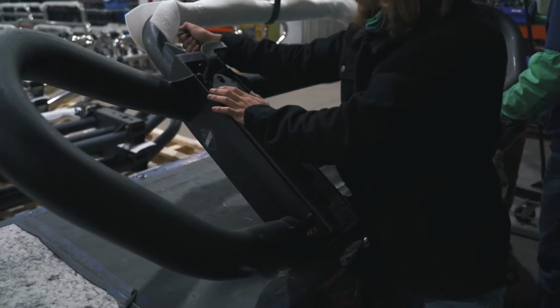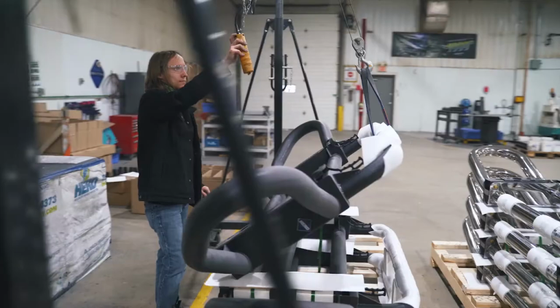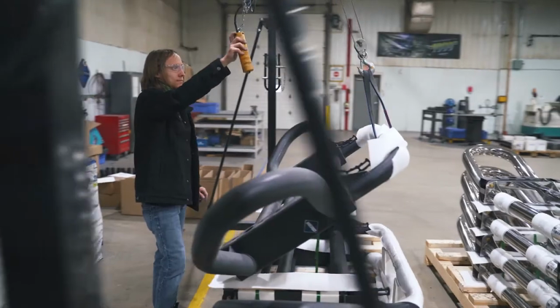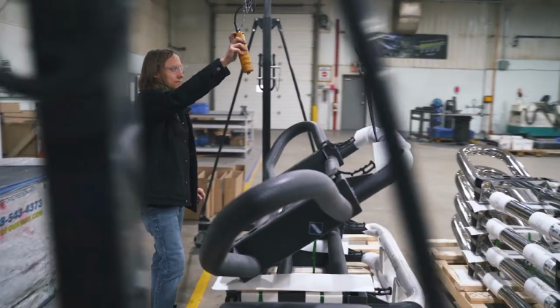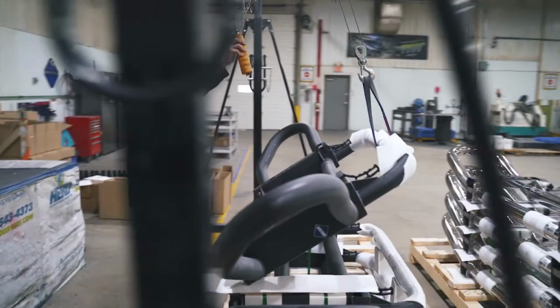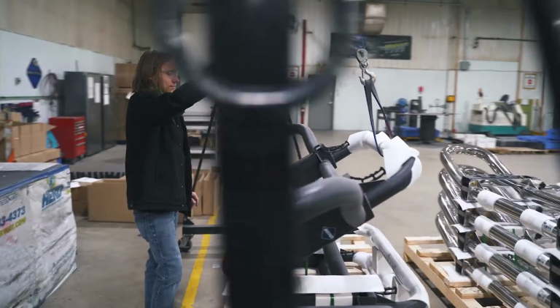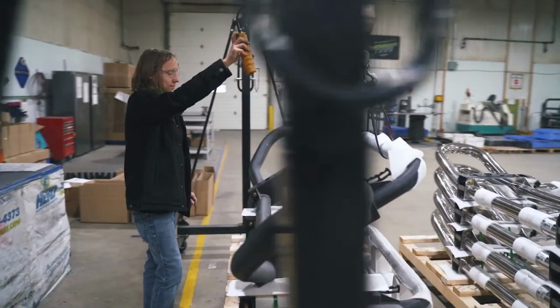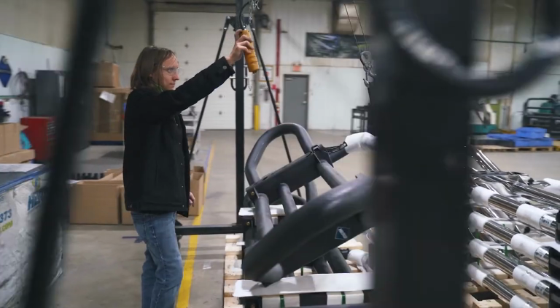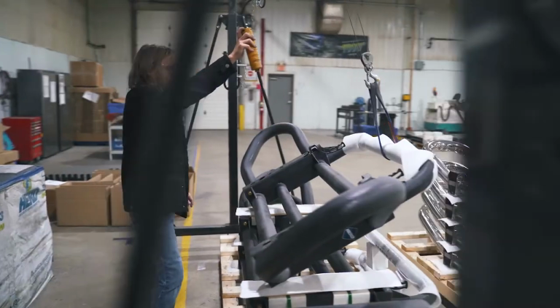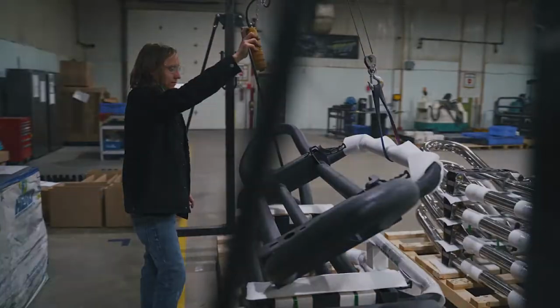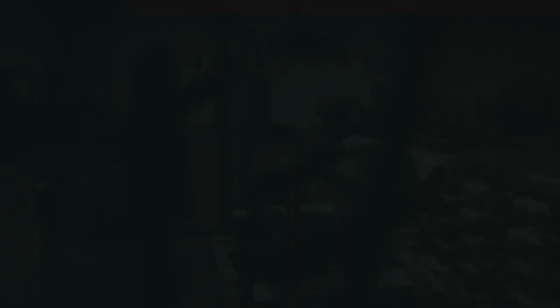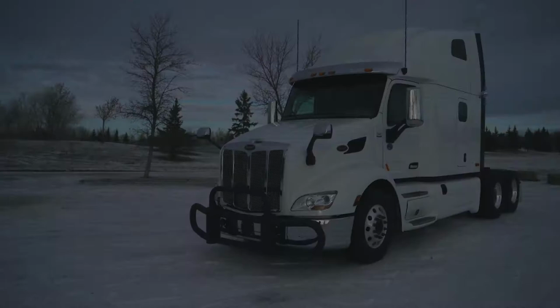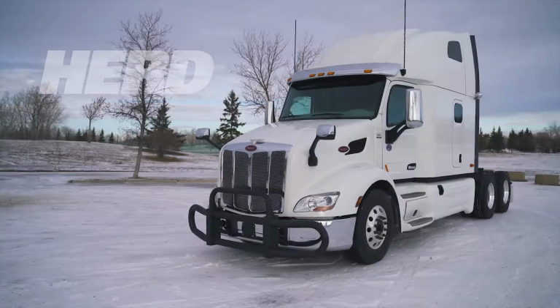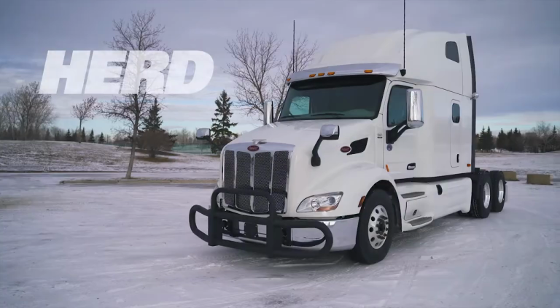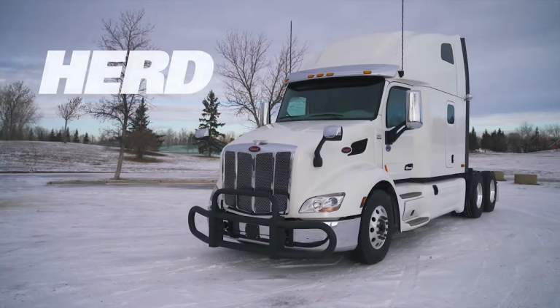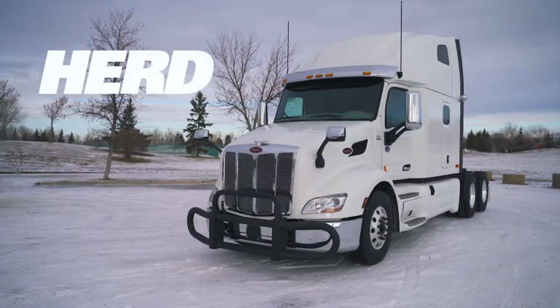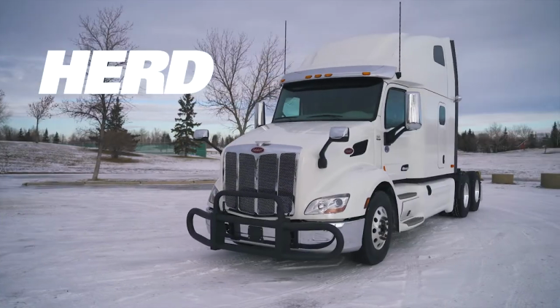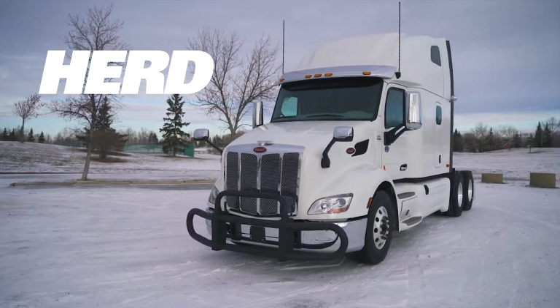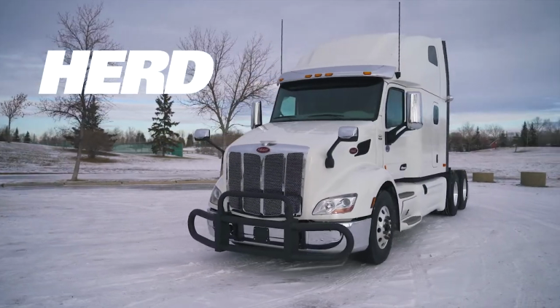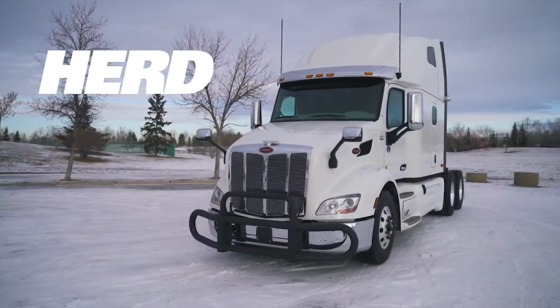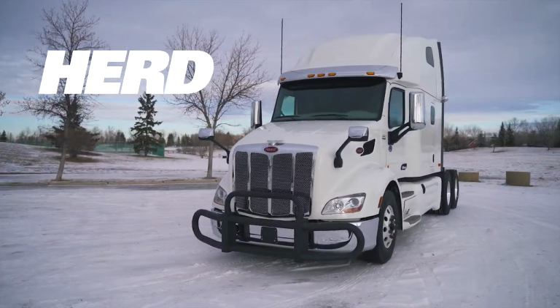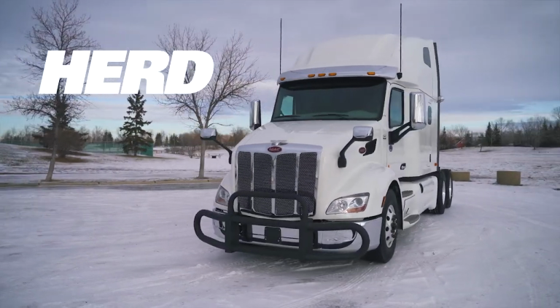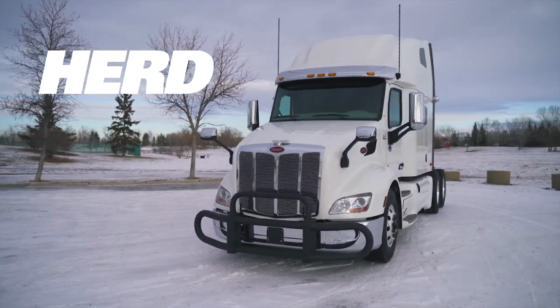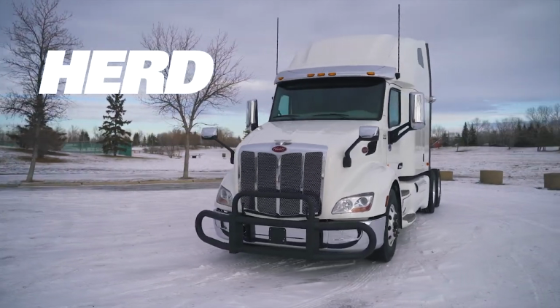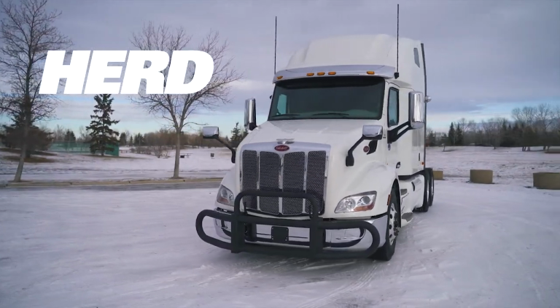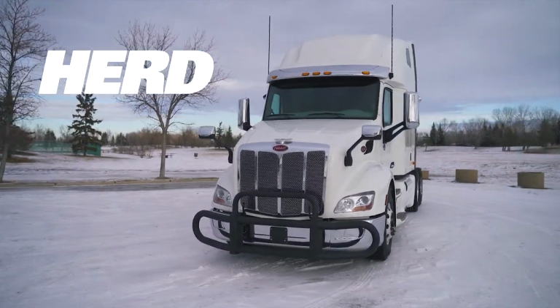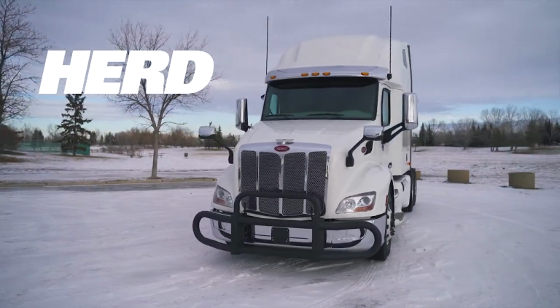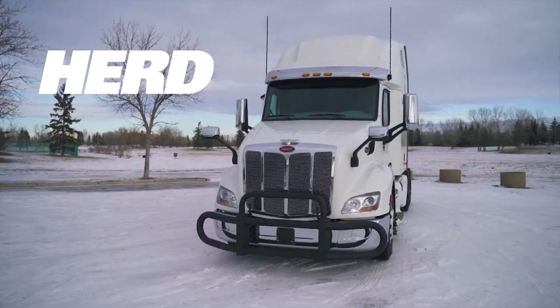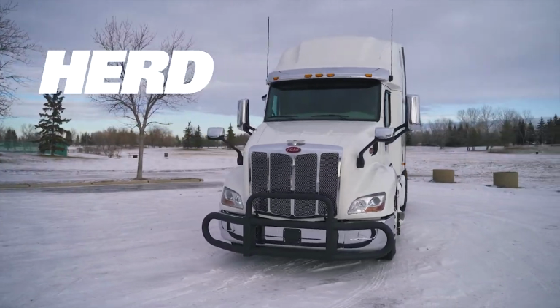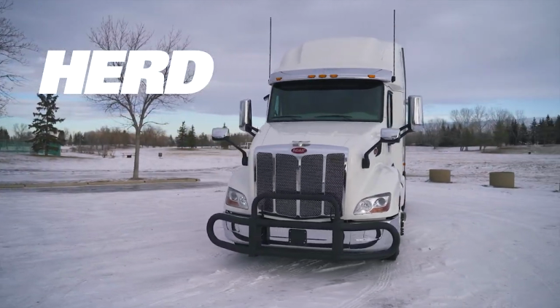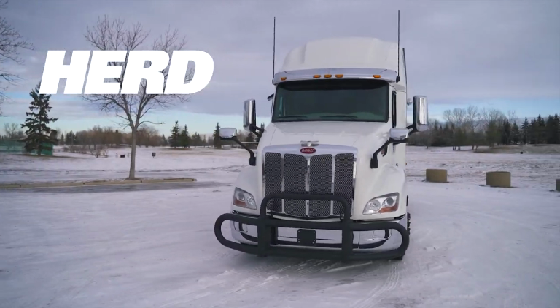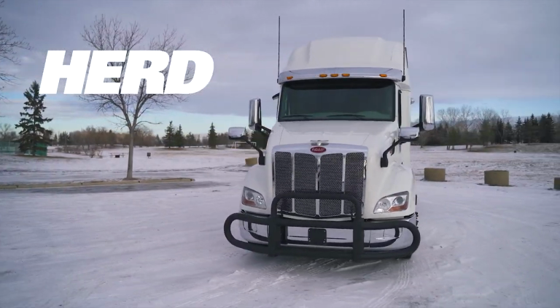Ask your dealer today about the new coated grill guard, or learn more at herd.com.